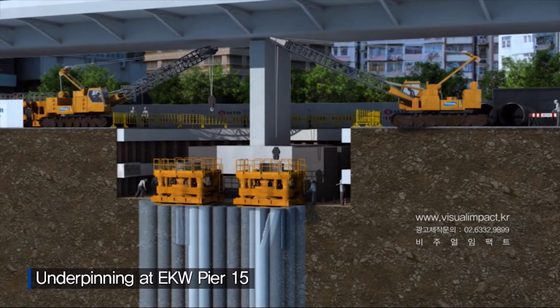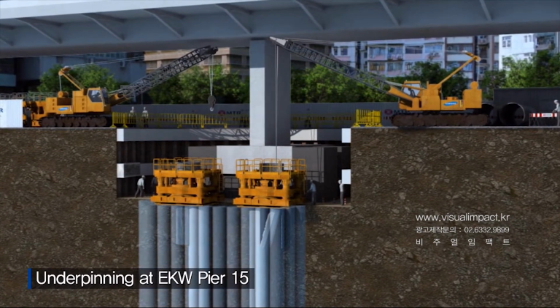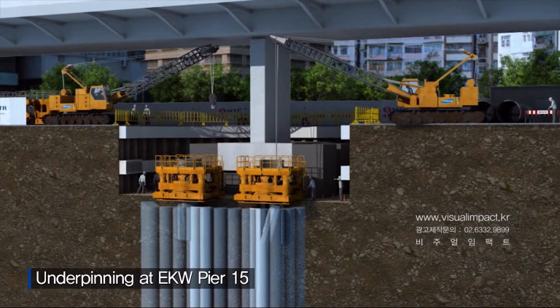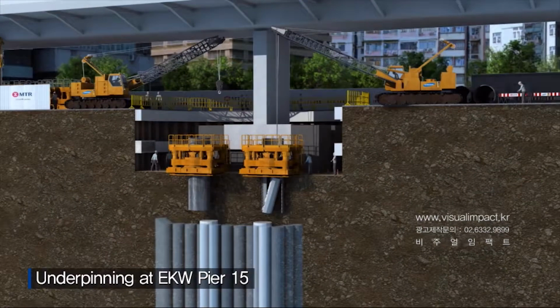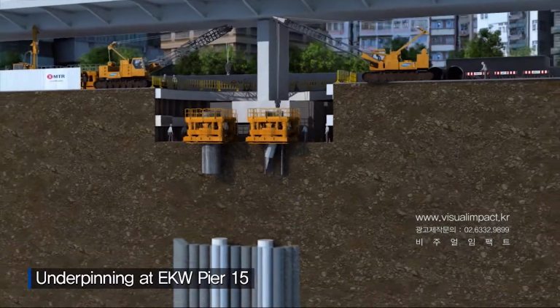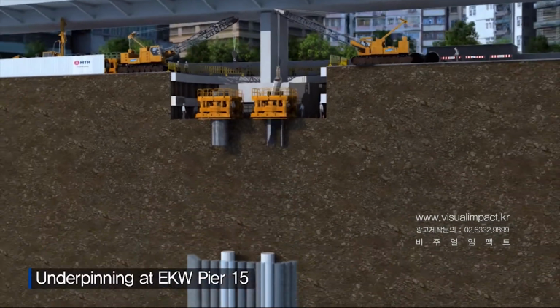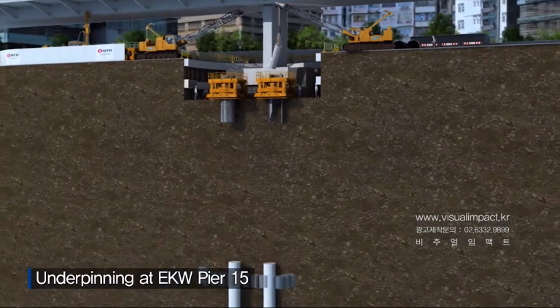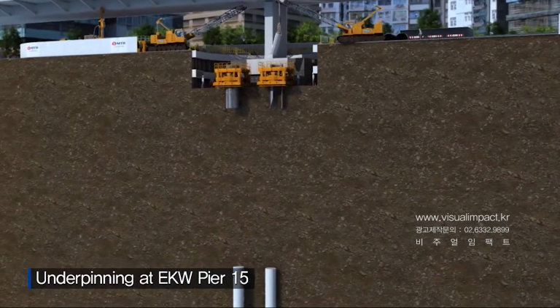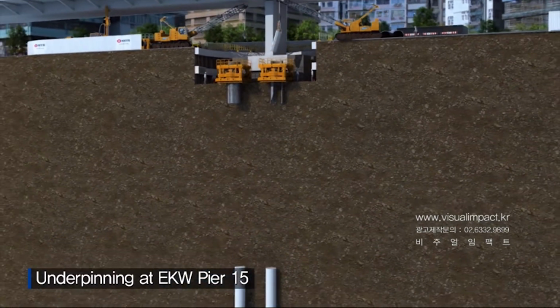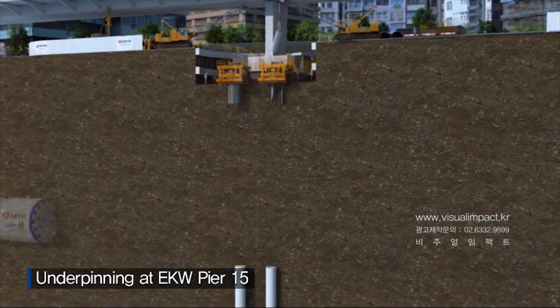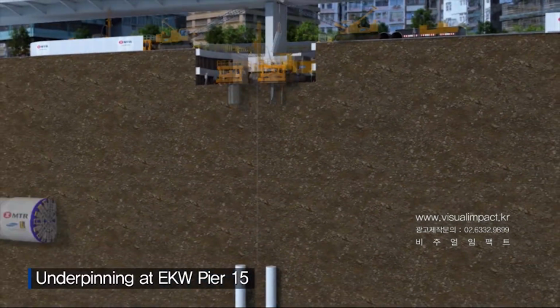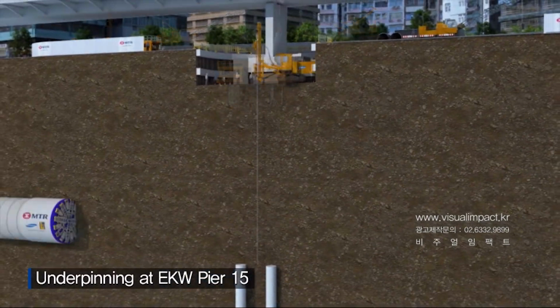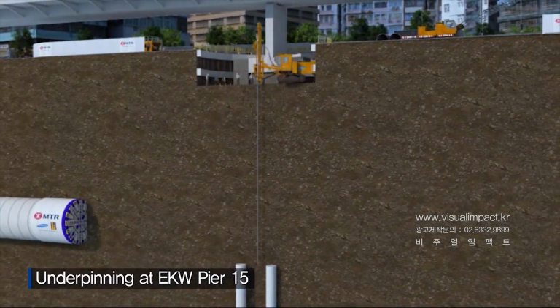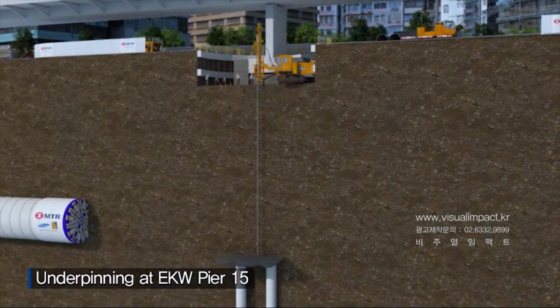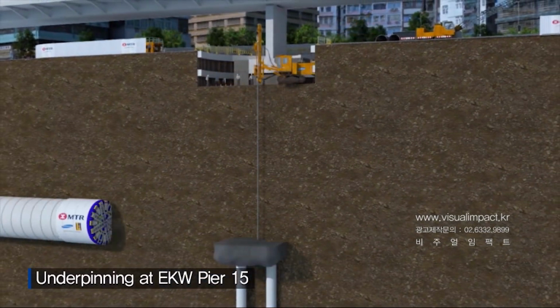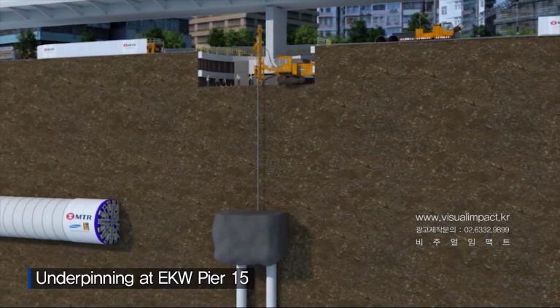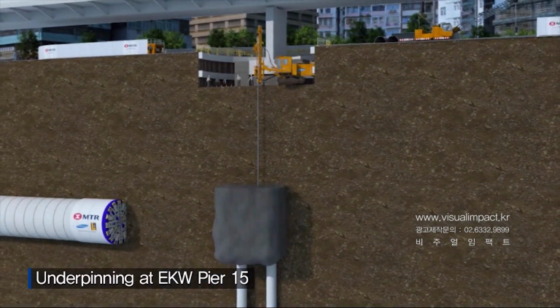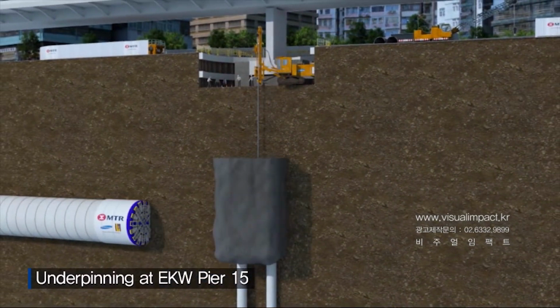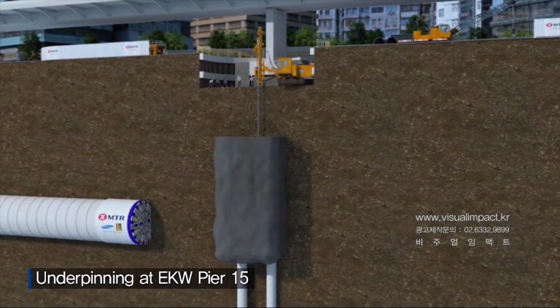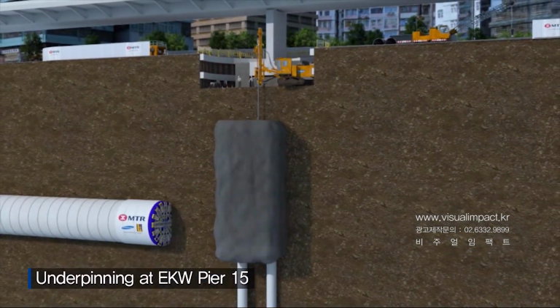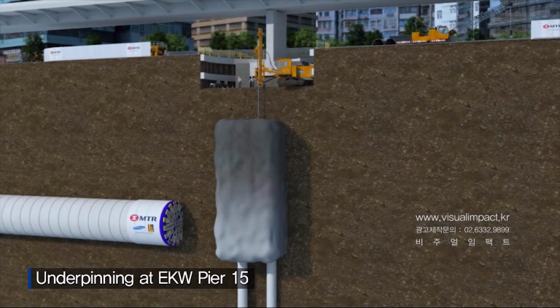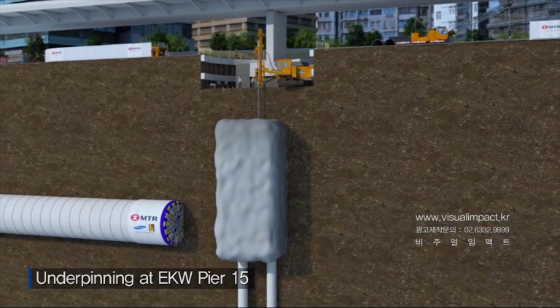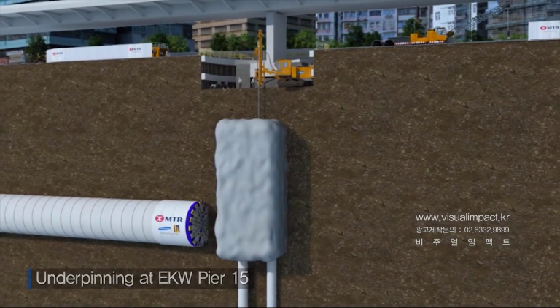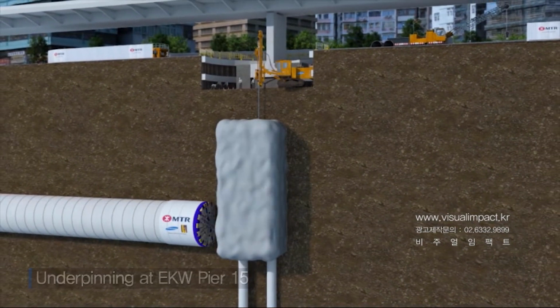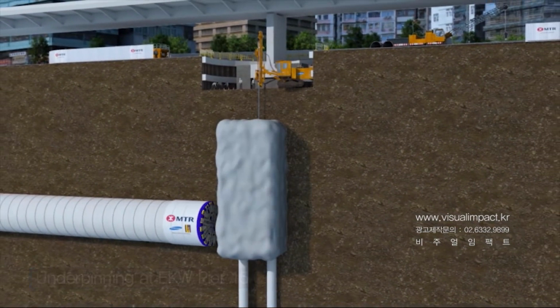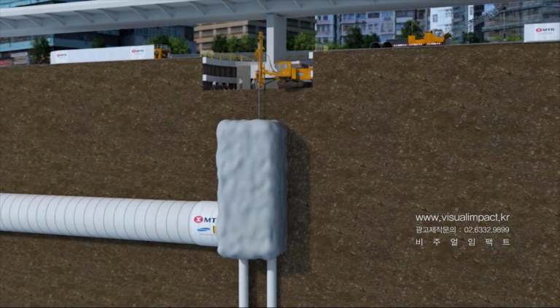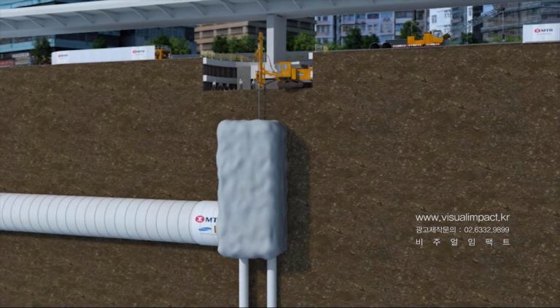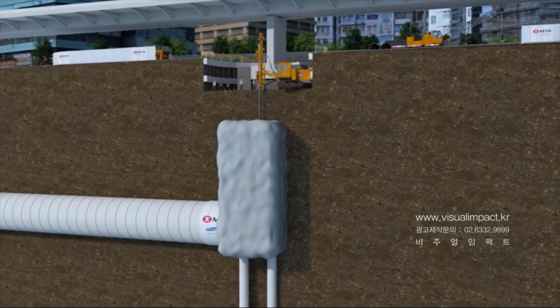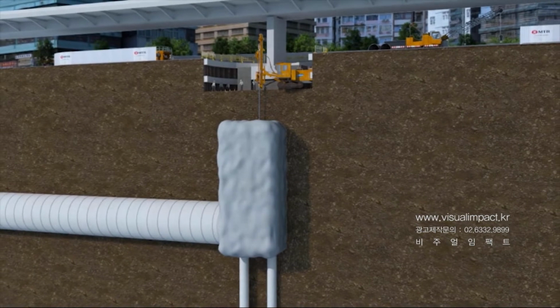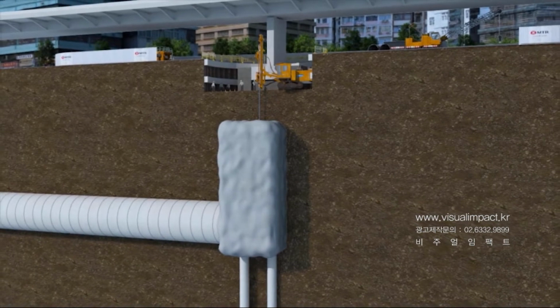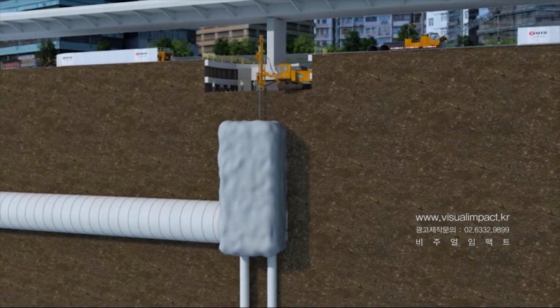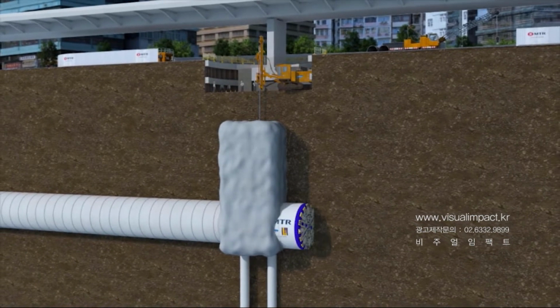After pile removal is completed, ground treatment will be done to minimize ground disturbance during the subsequent TBM excavation.